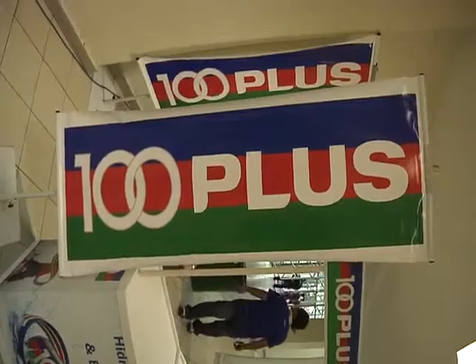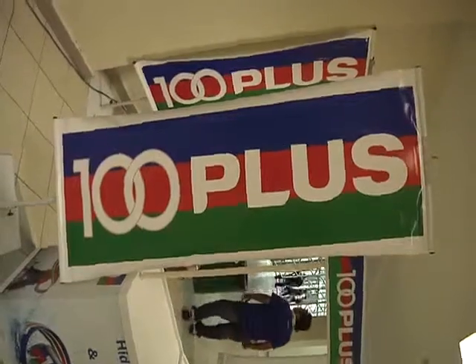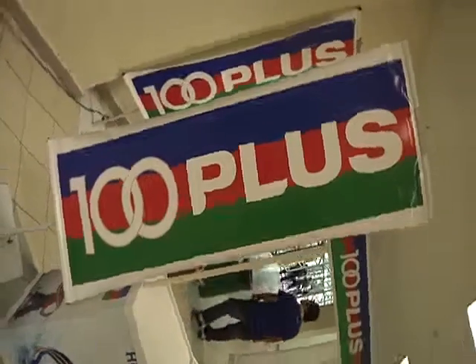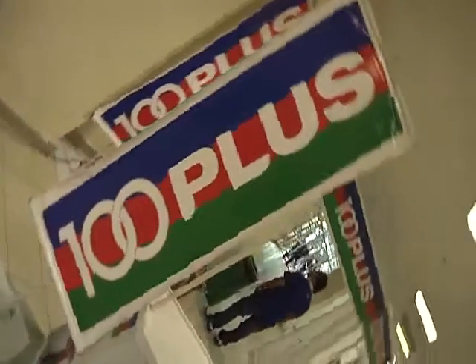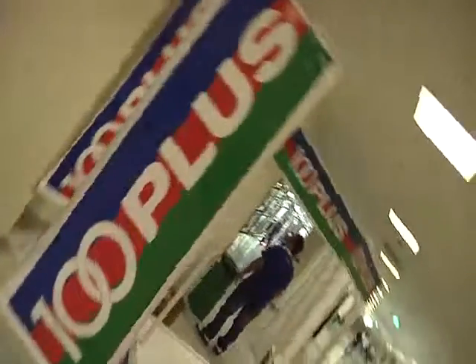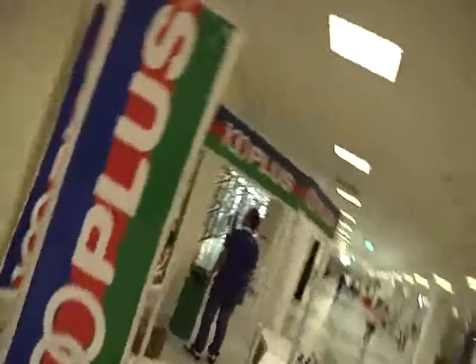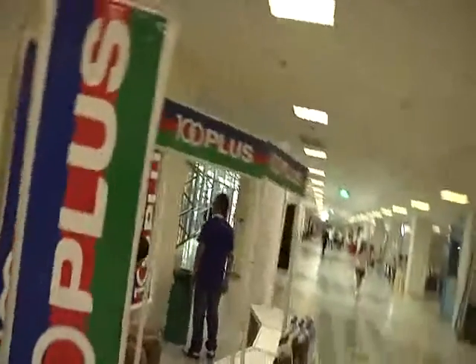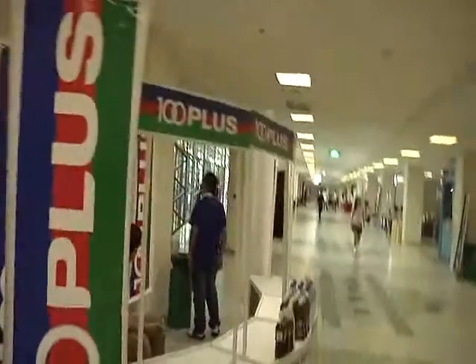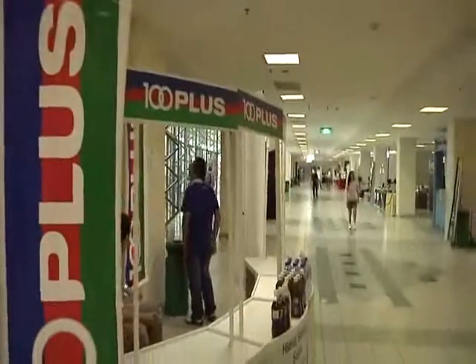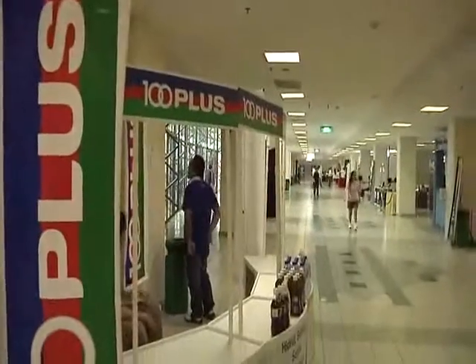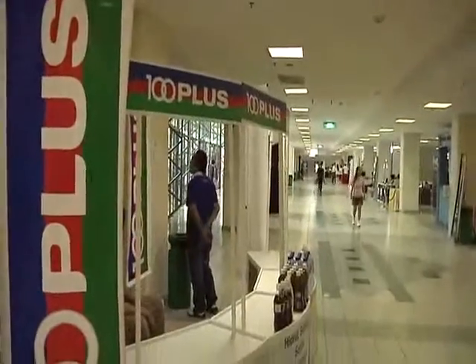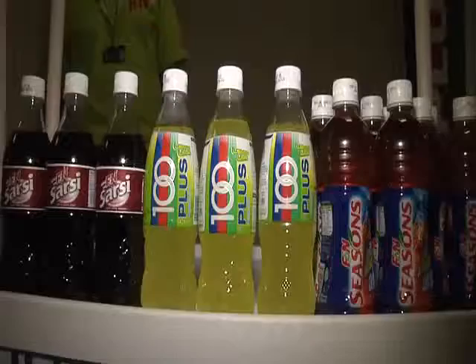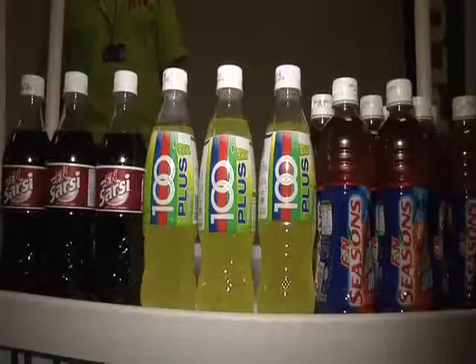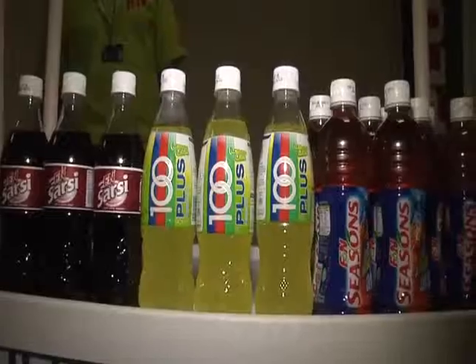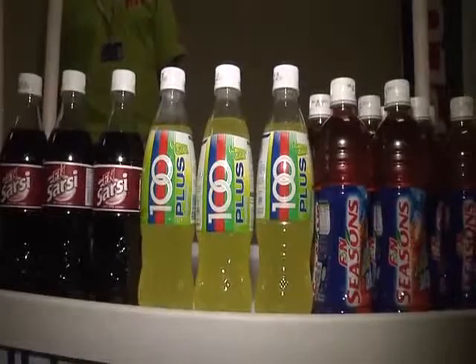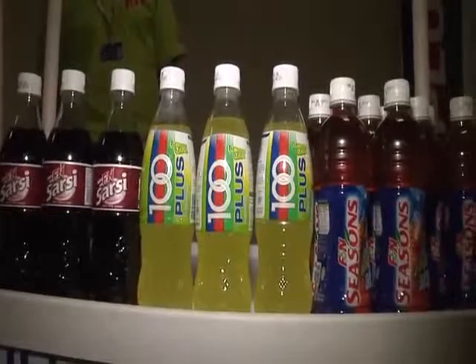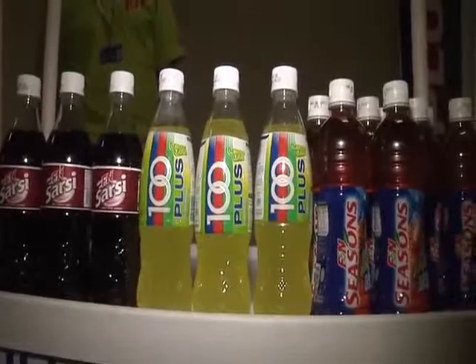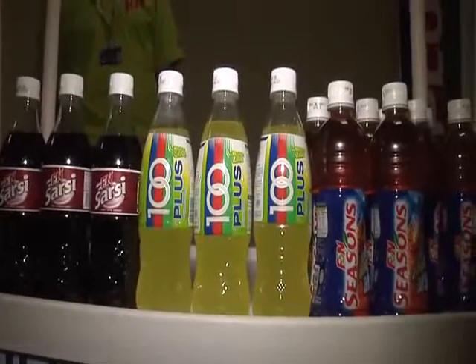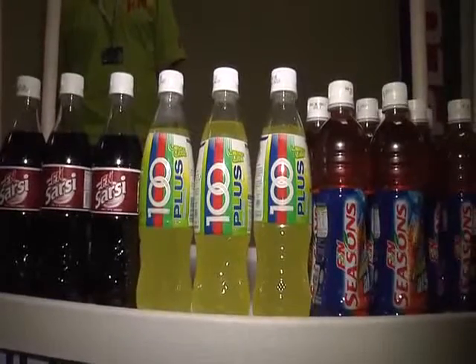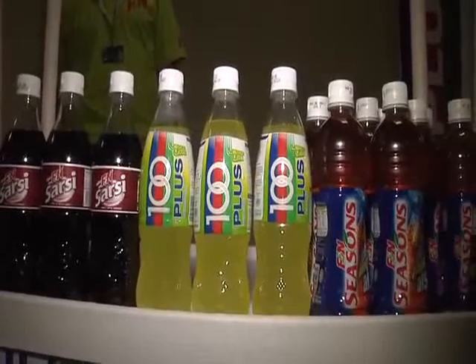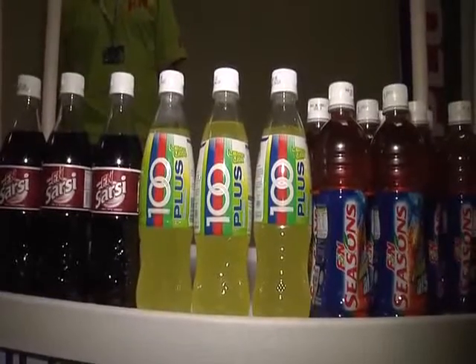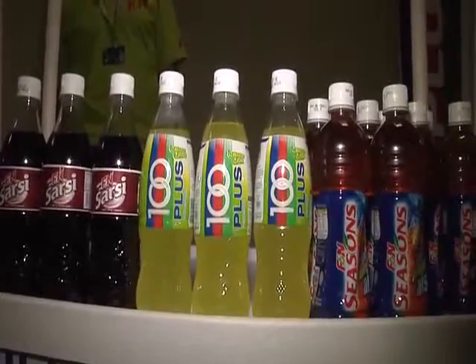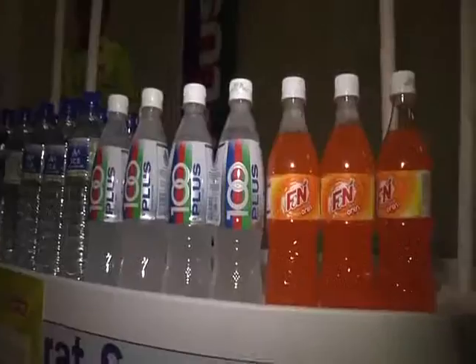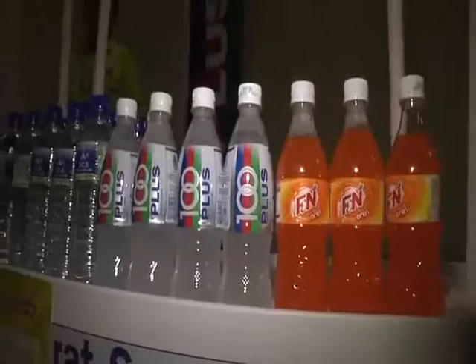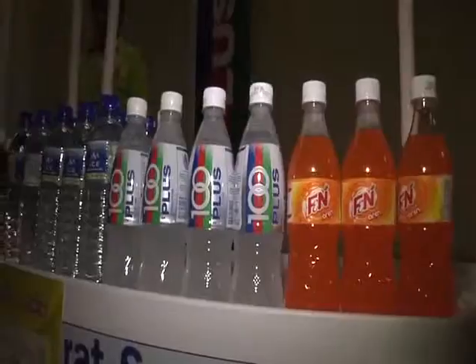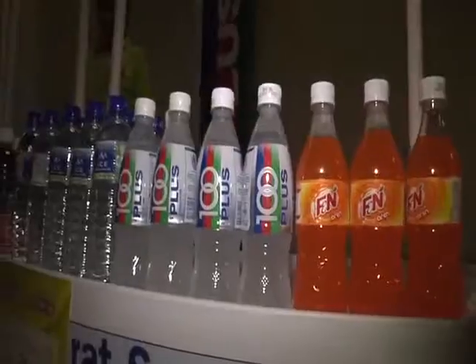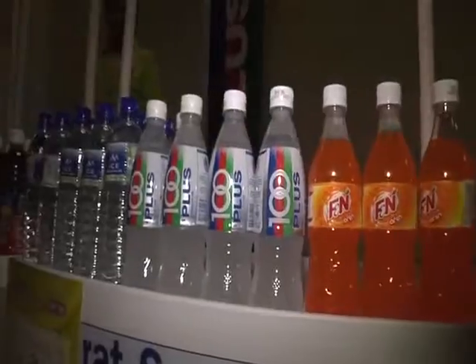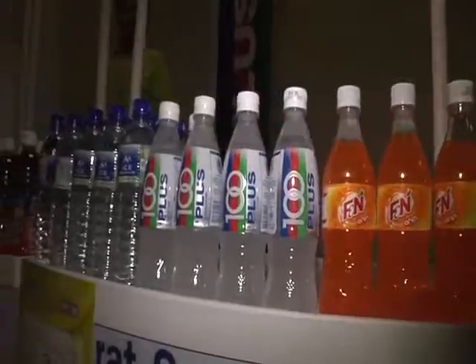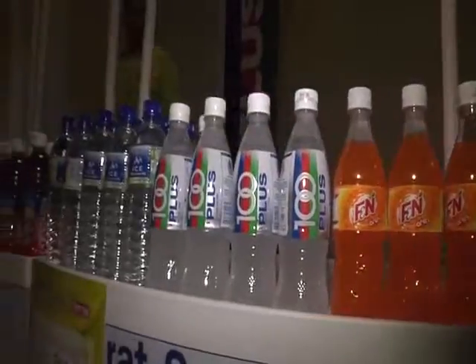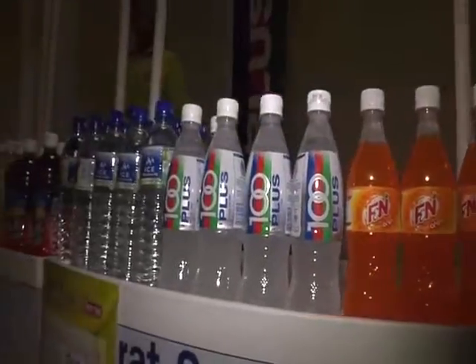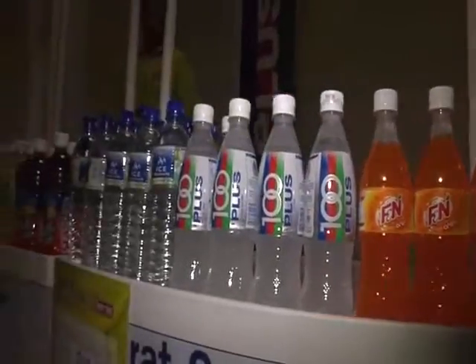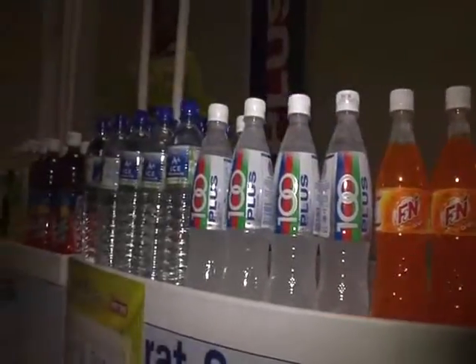100 Plus is the official sports drink of the tennis pros. What's good for them should be kryptonite for you.